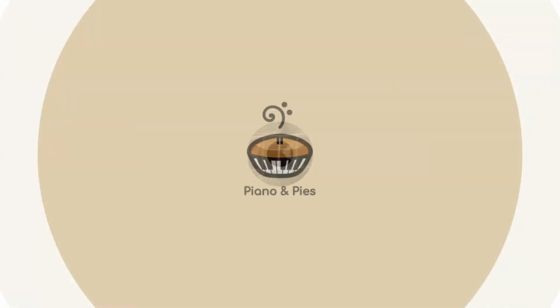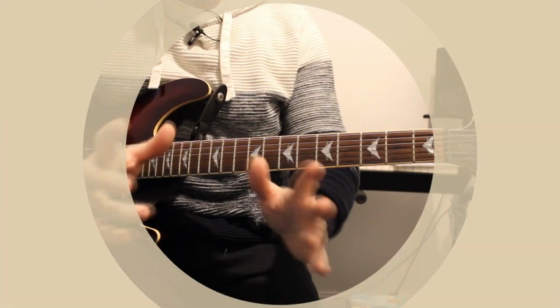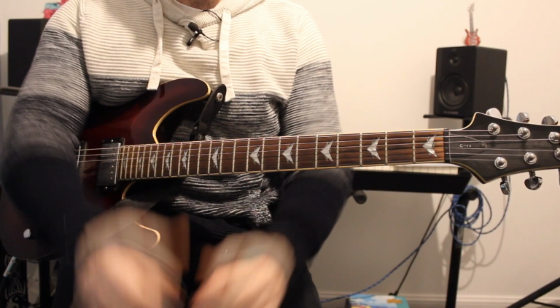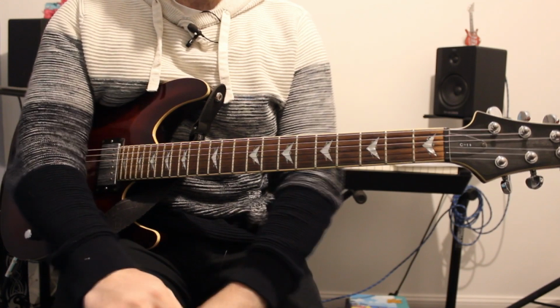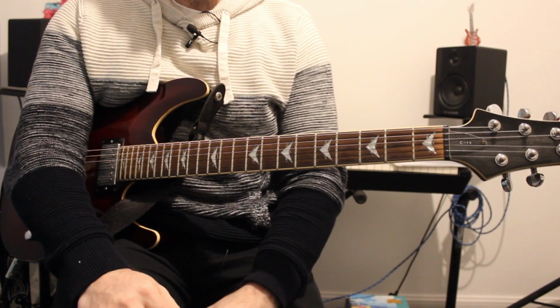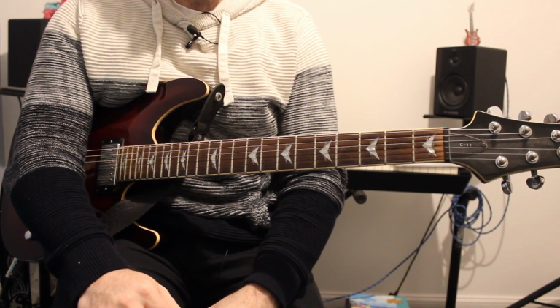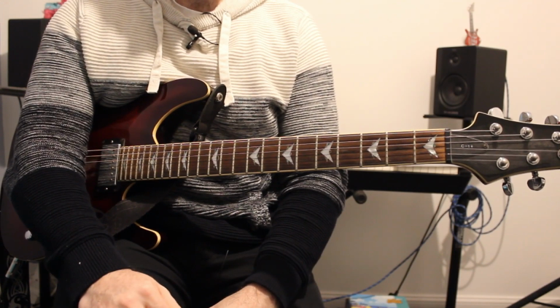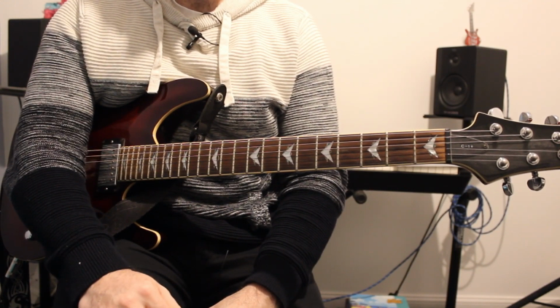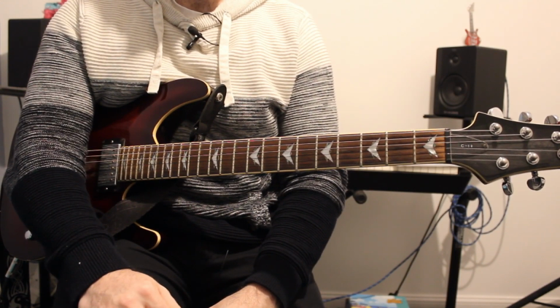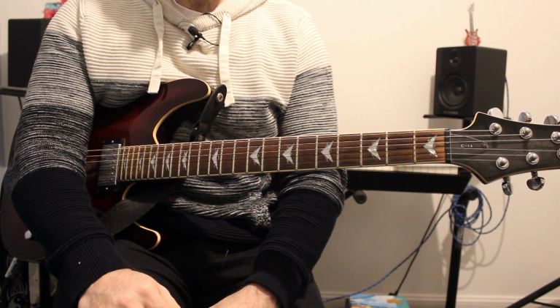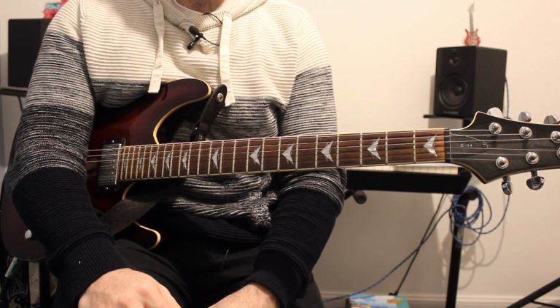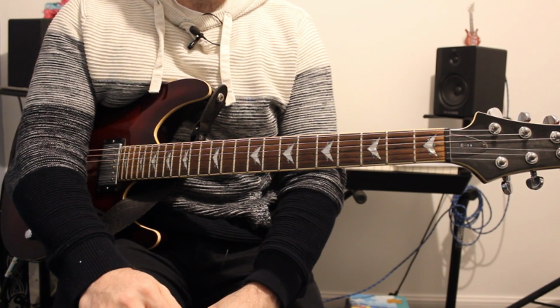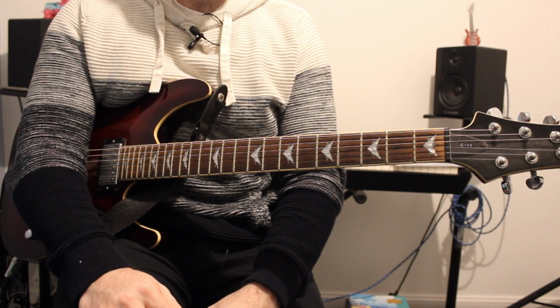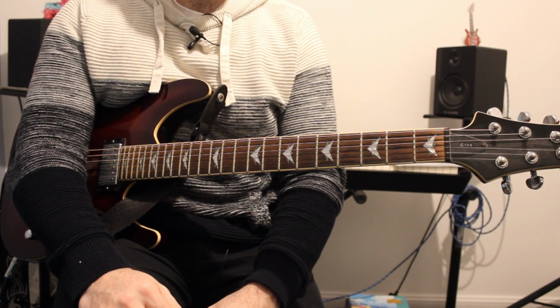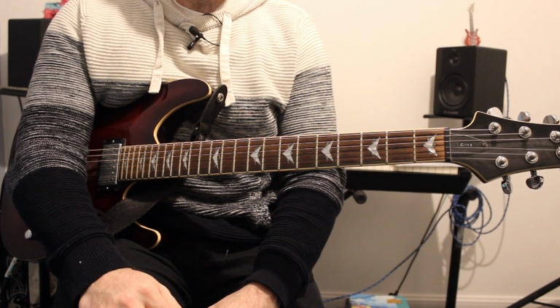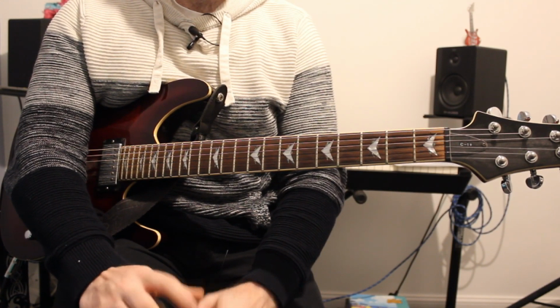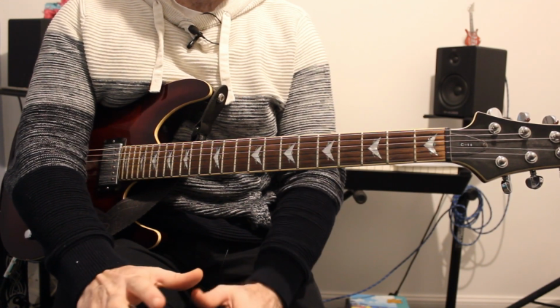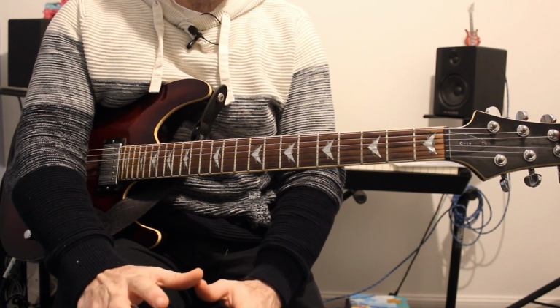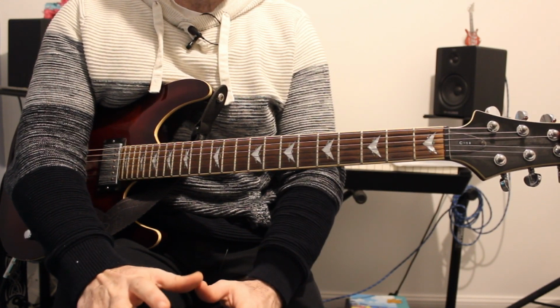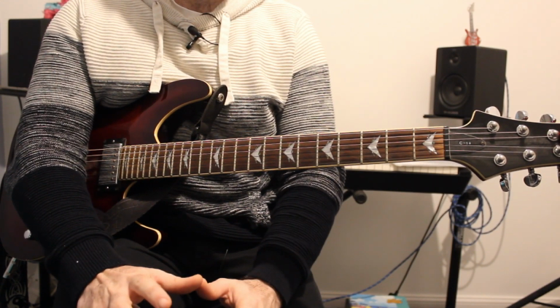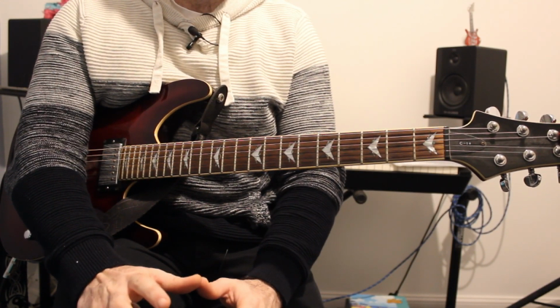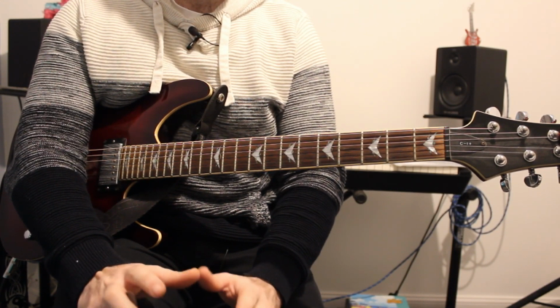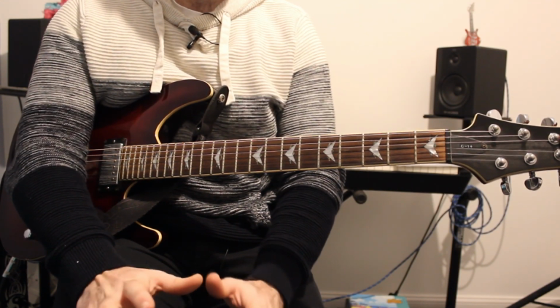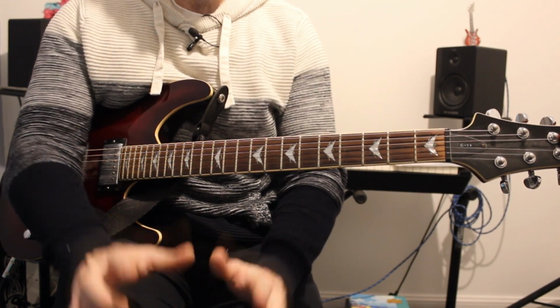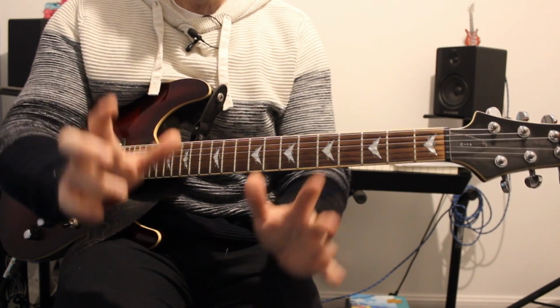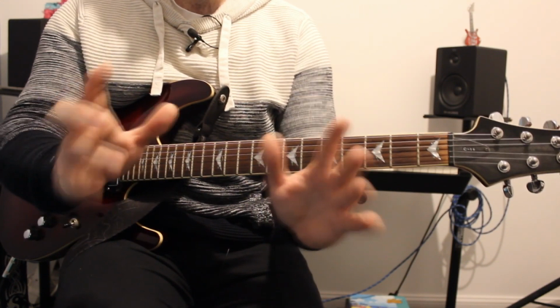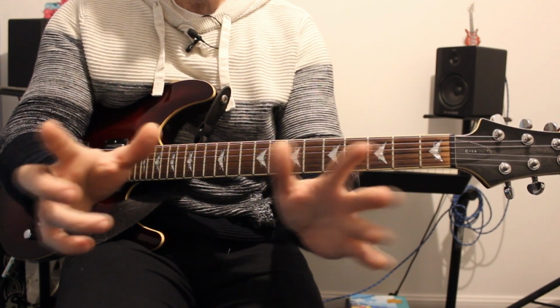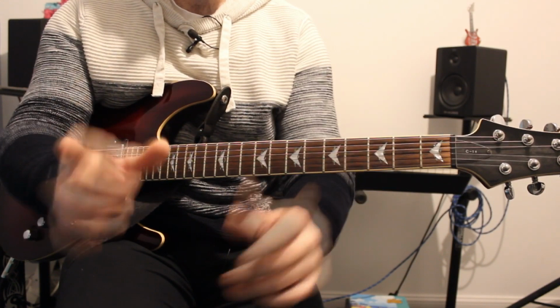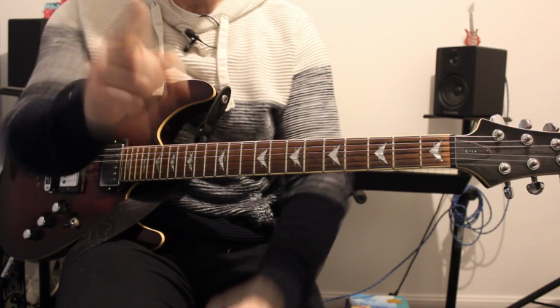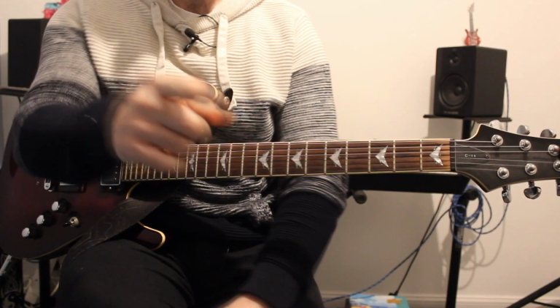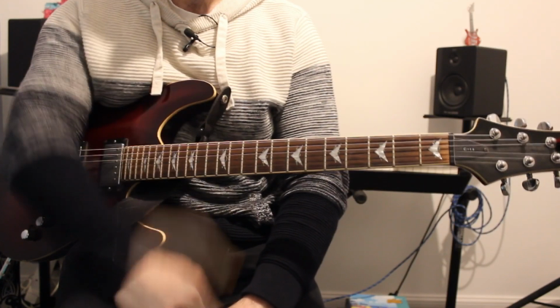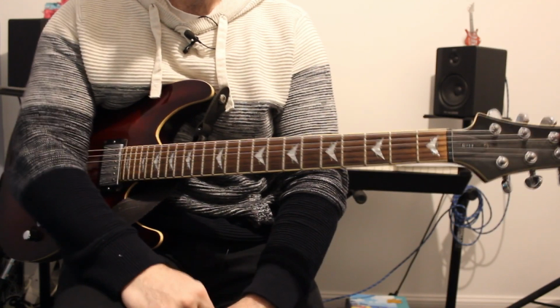Hi everyone, my name is Billy from Piano & Pies and this is the guitar tutorial for Gossip by Maneskin. Let's get stuck in.